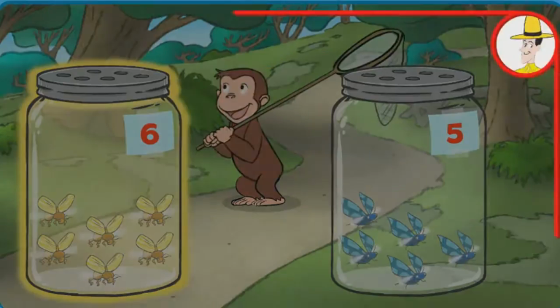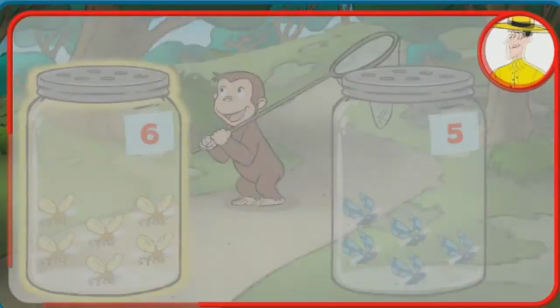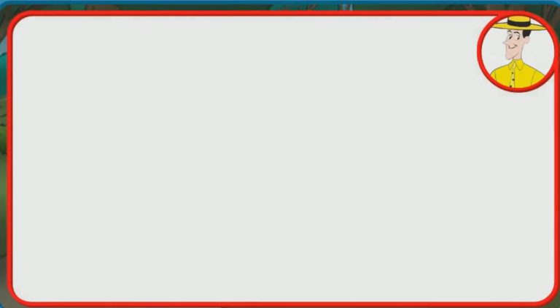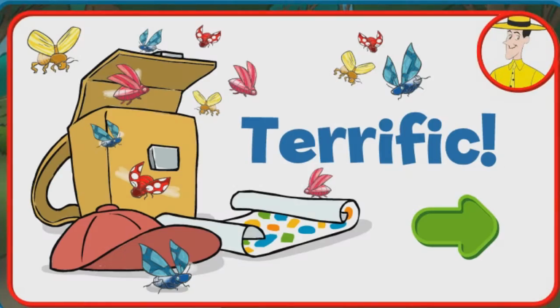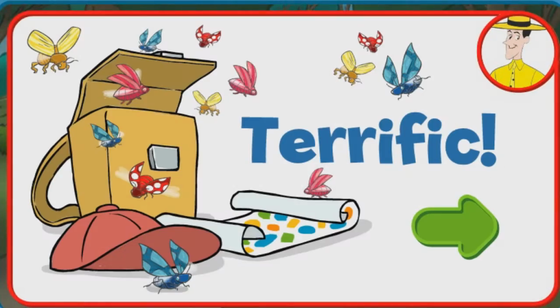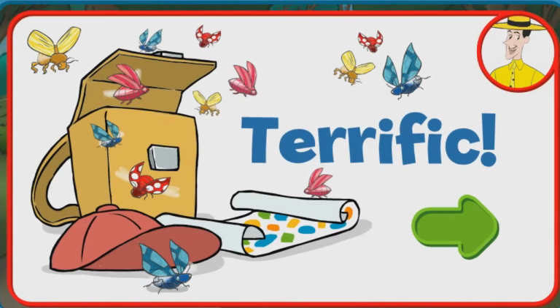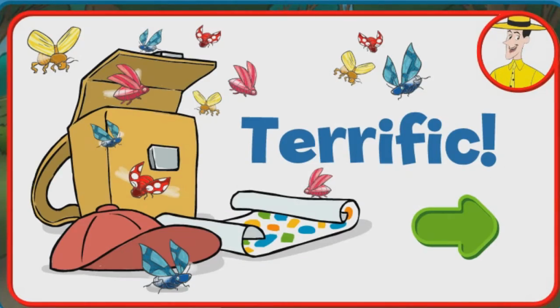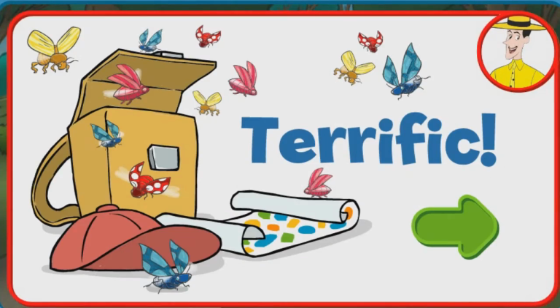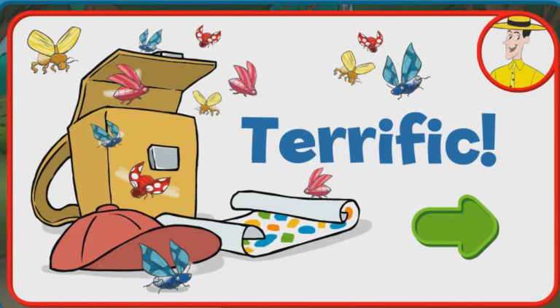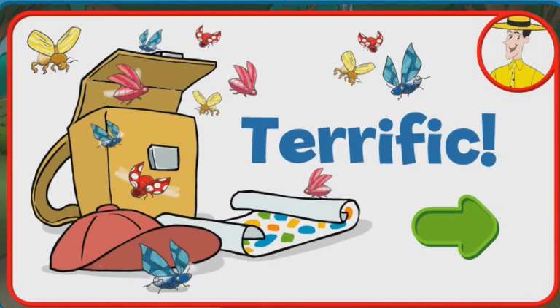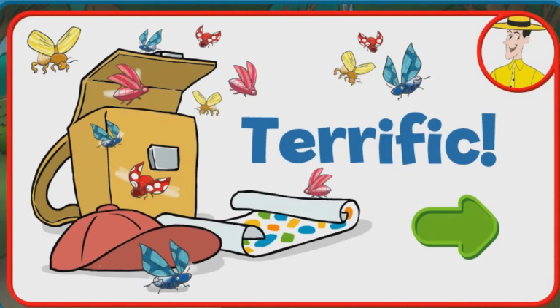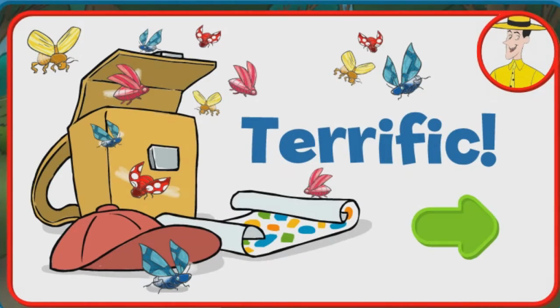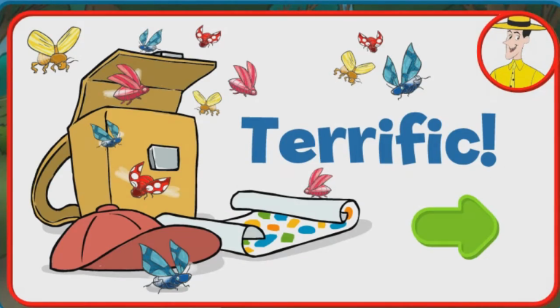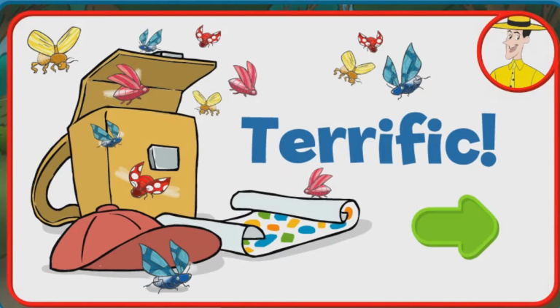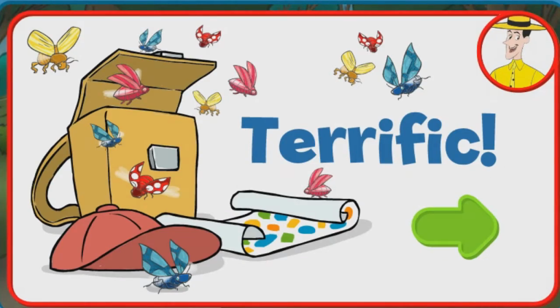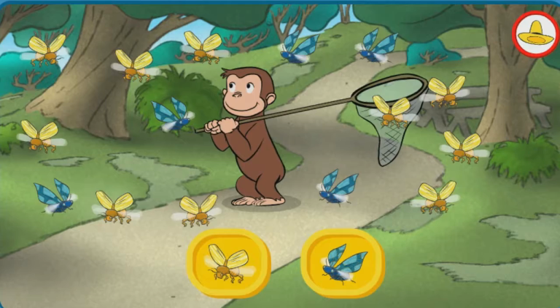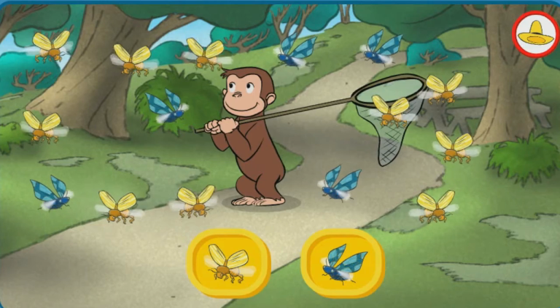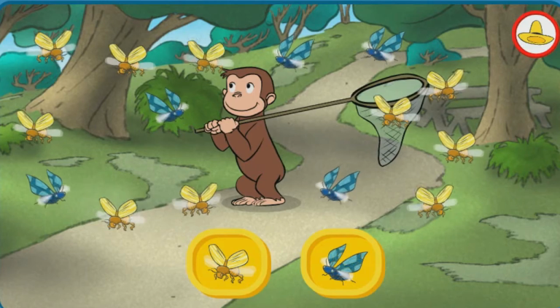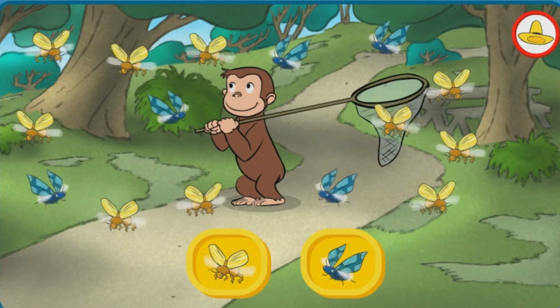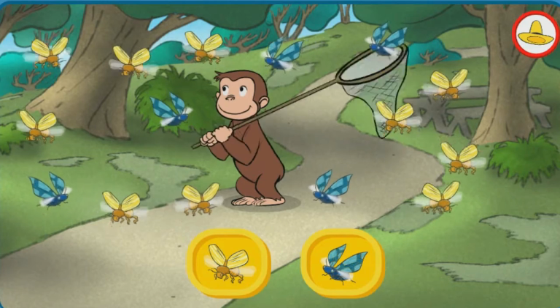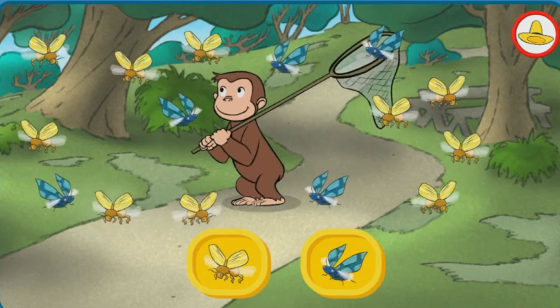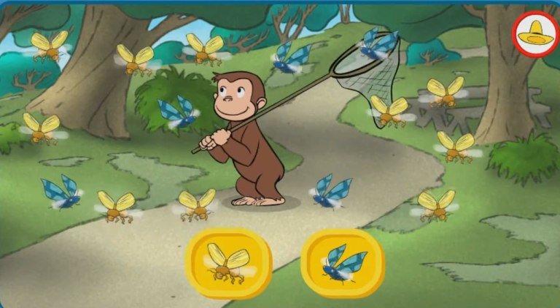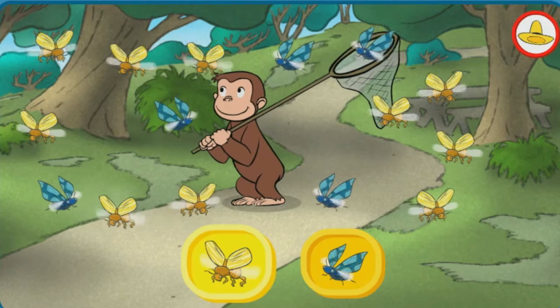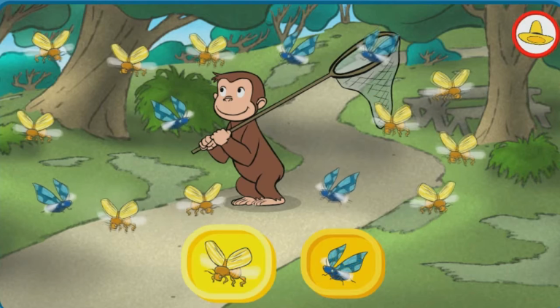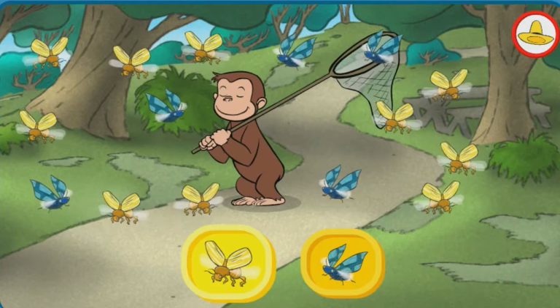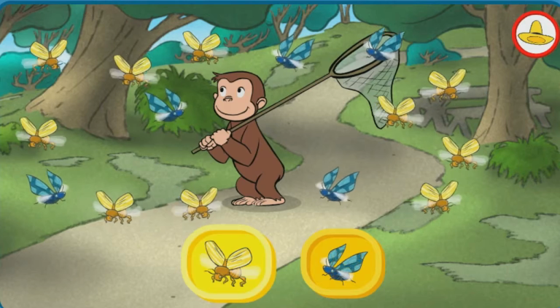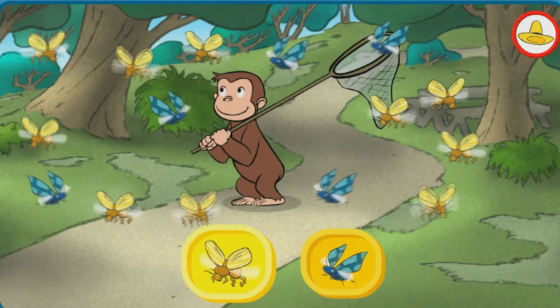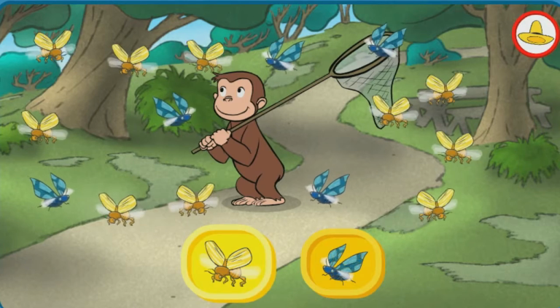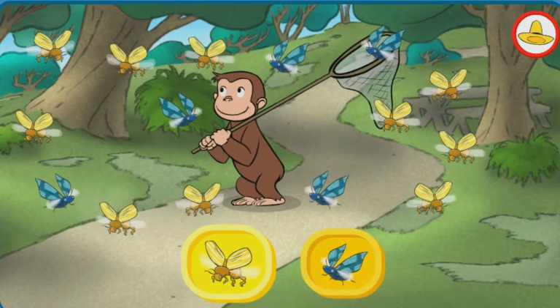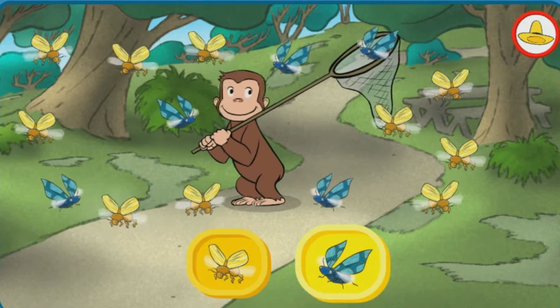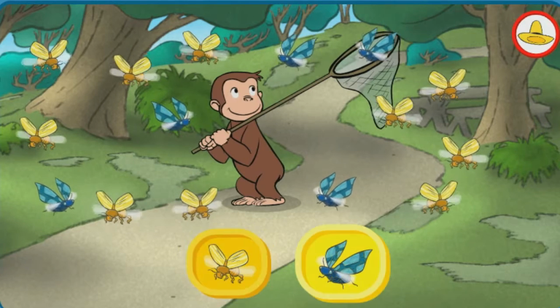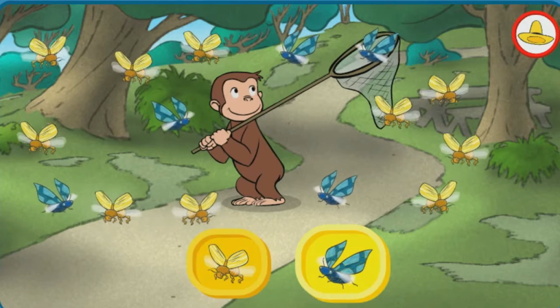Woohoo! Terrific! You're doing some great work. Do you think there are more yellow bugs or more blue bugs?